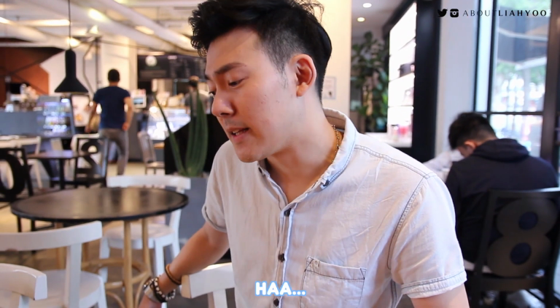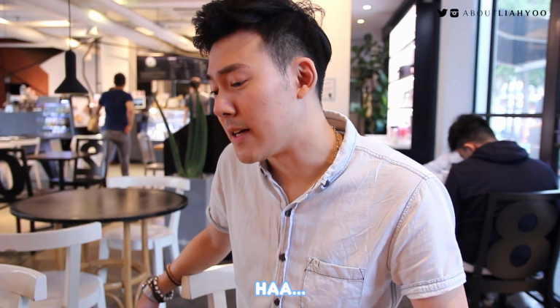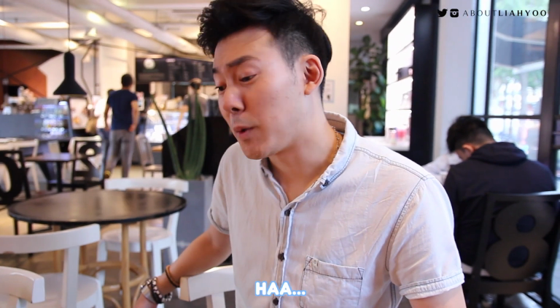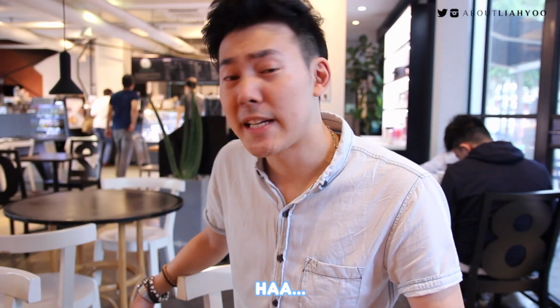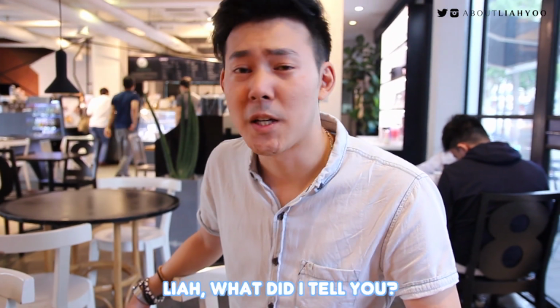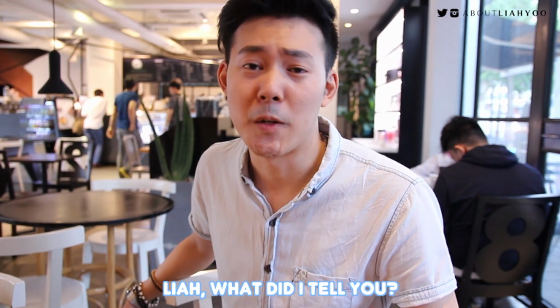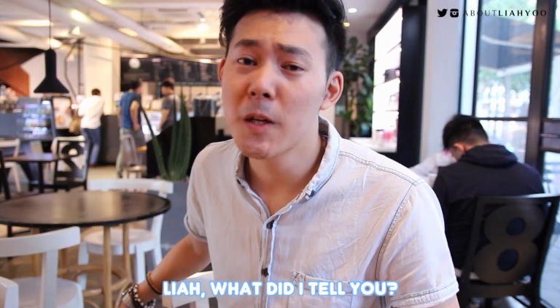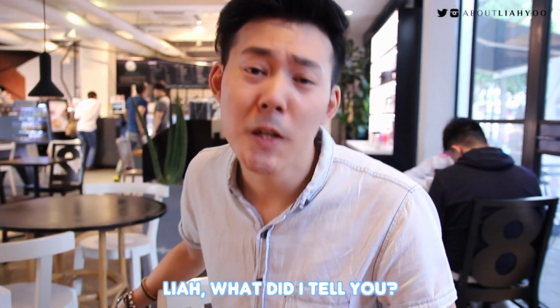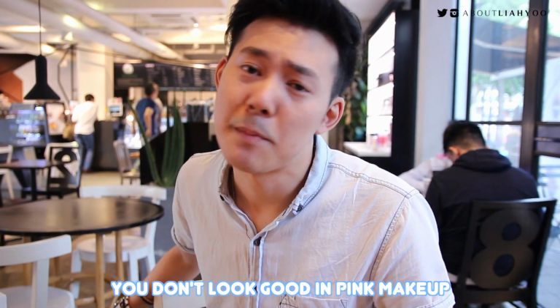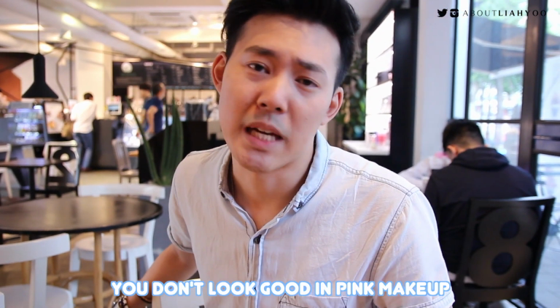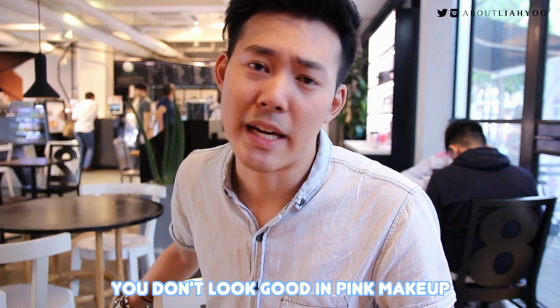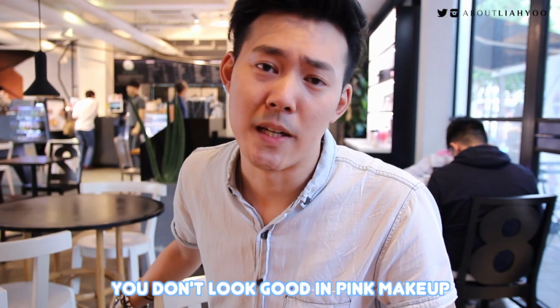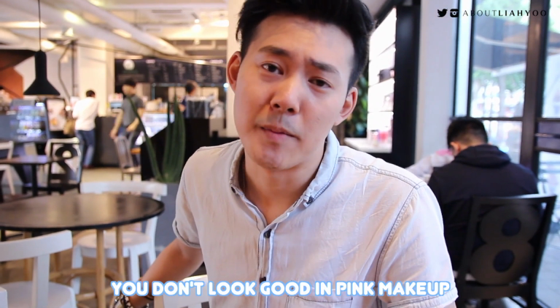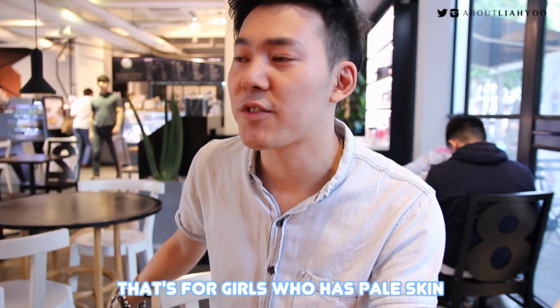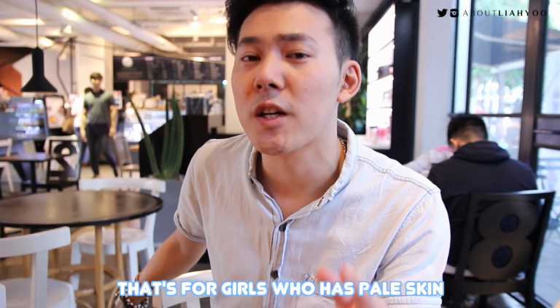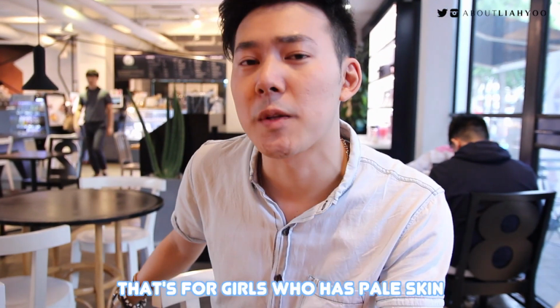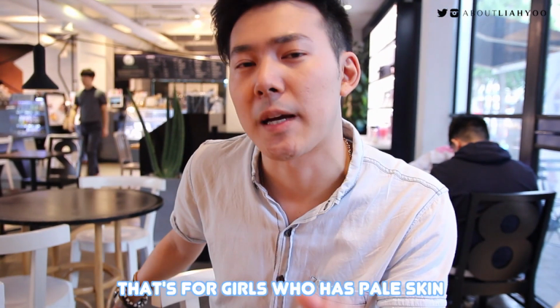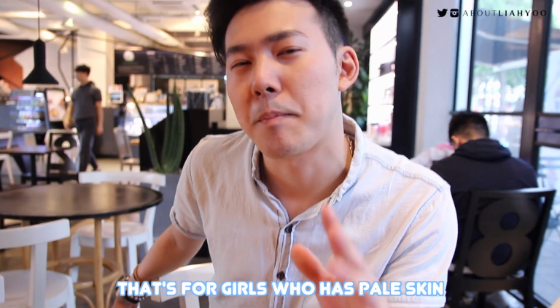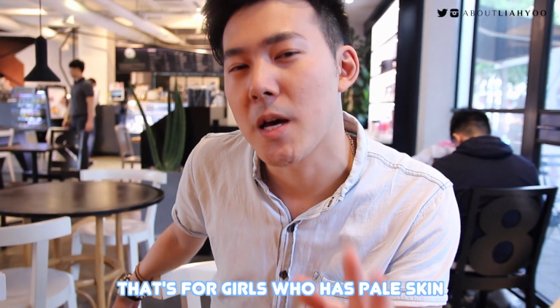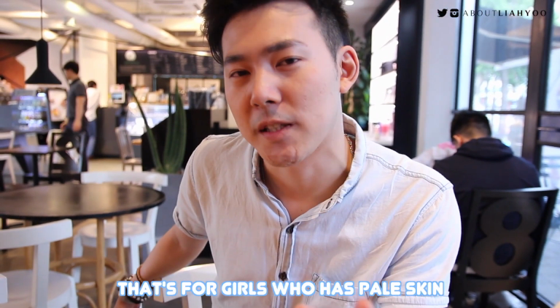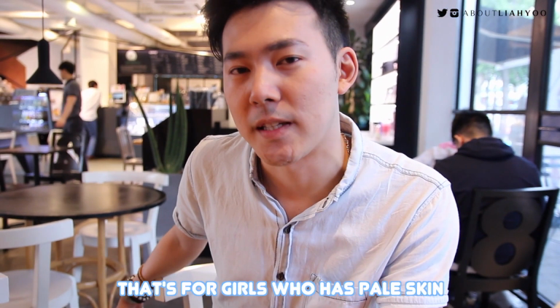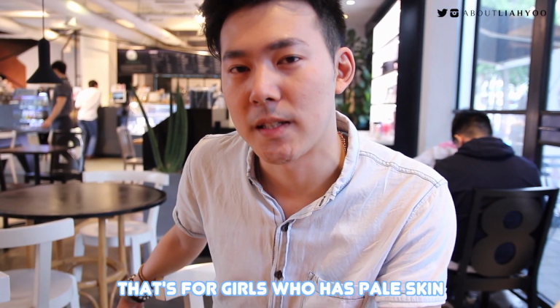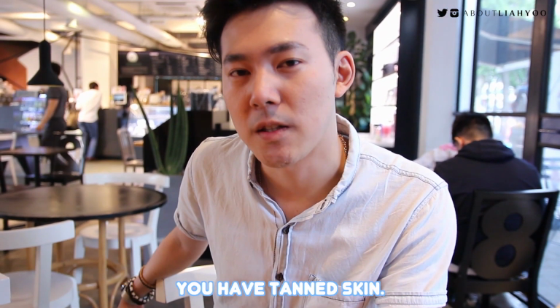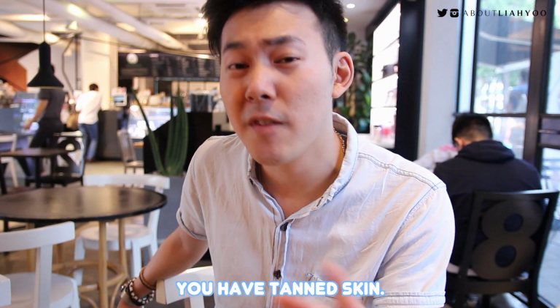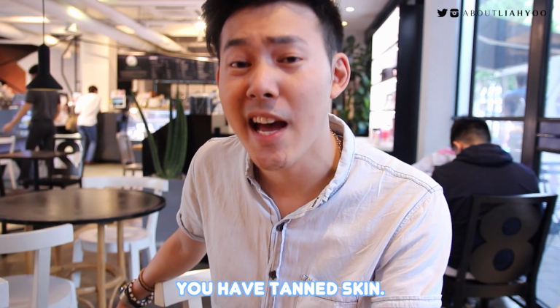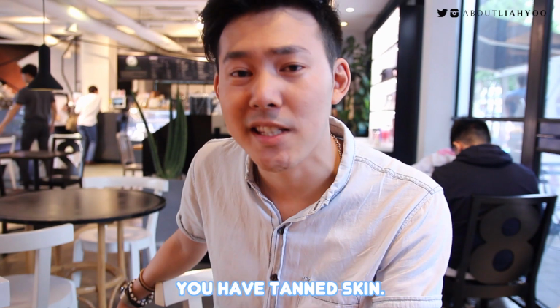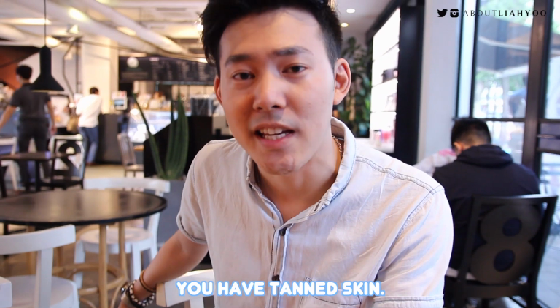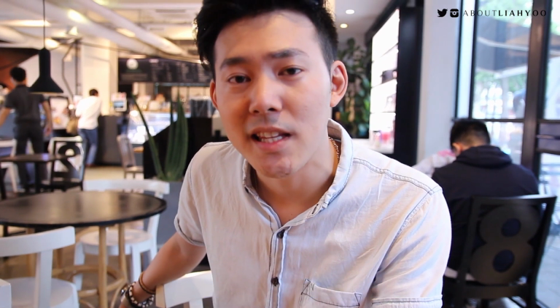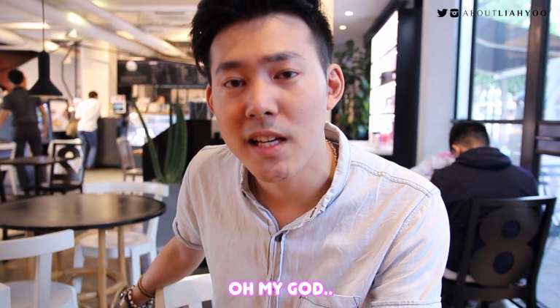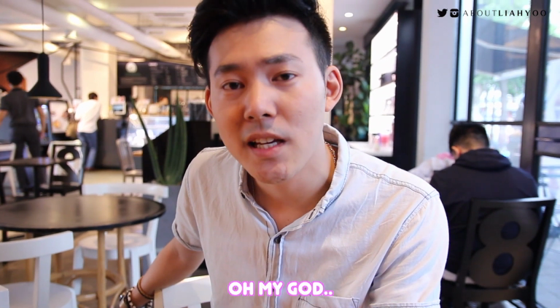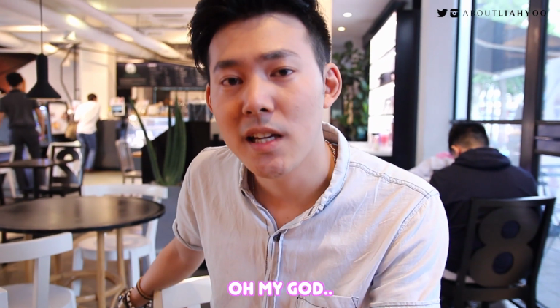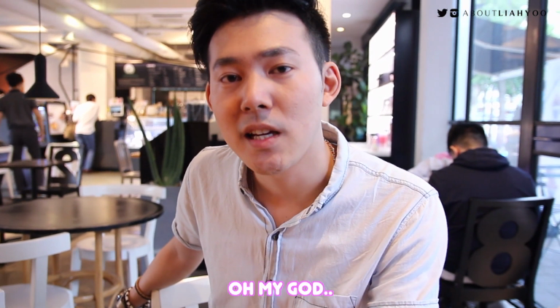Leah, what did I tell you? You don't look good in pink makeup. That's for girls with like pale skin. You have tan skin. Oh my god.